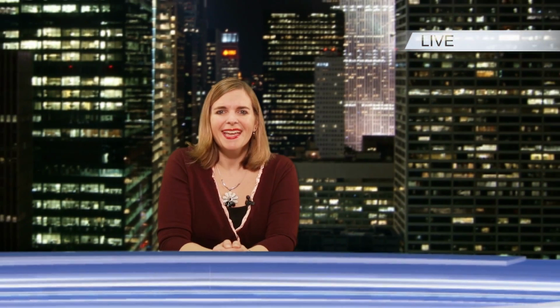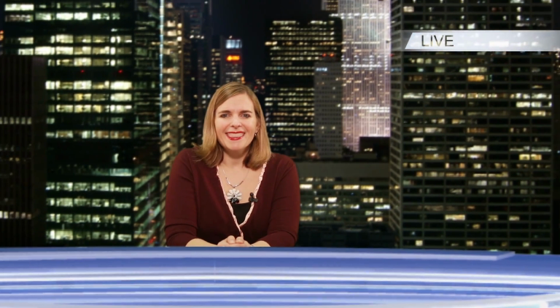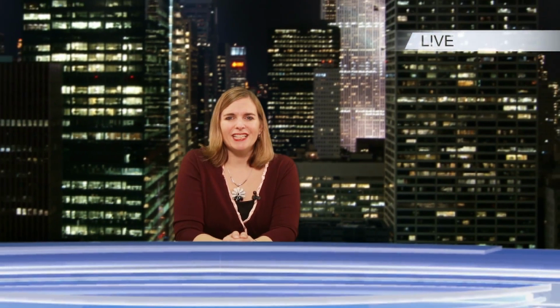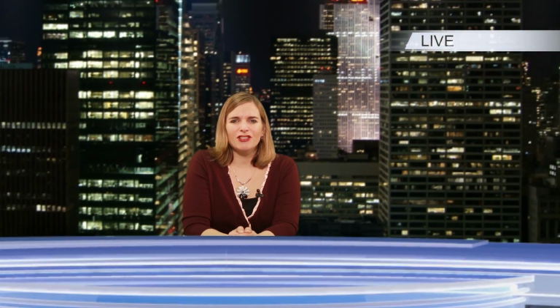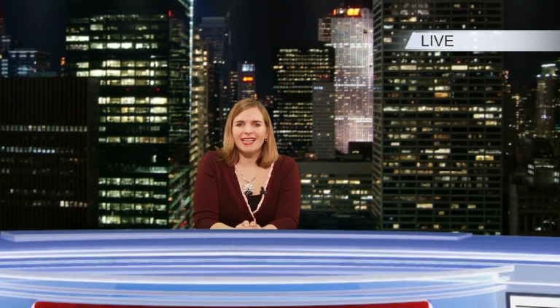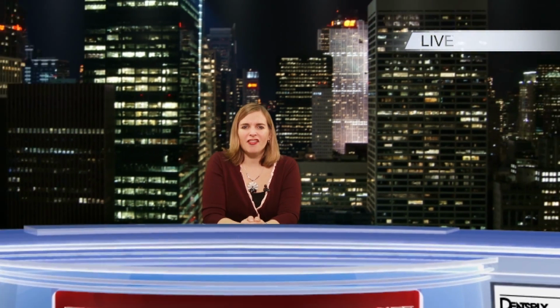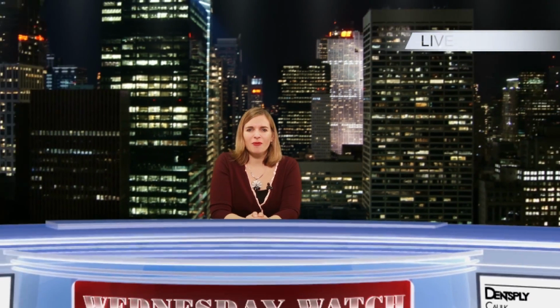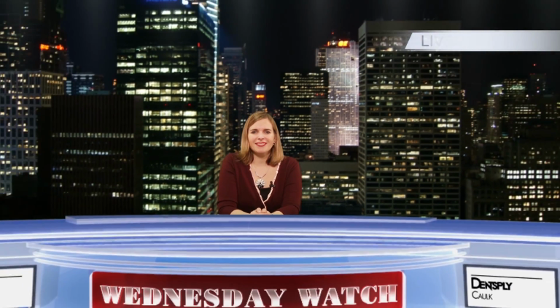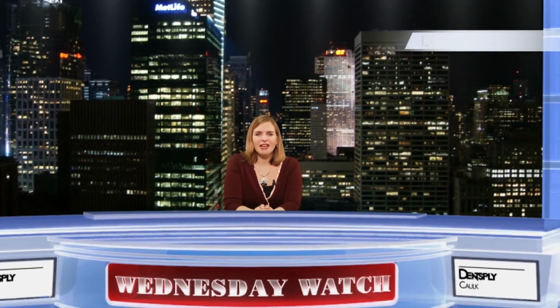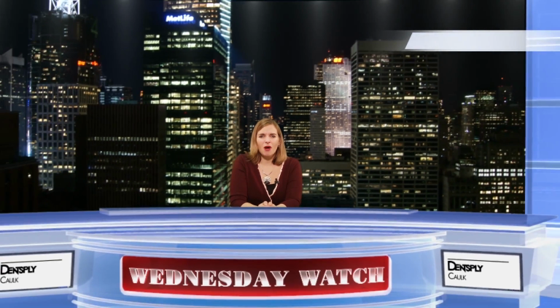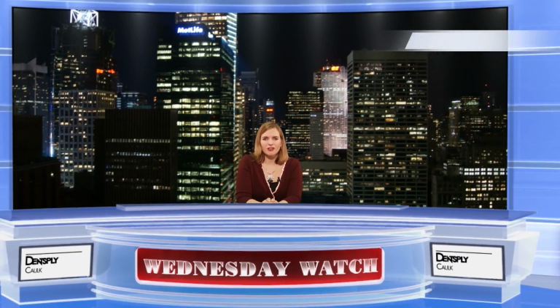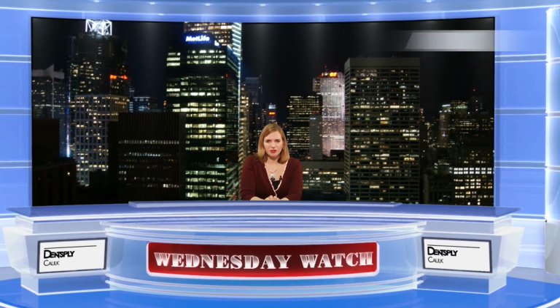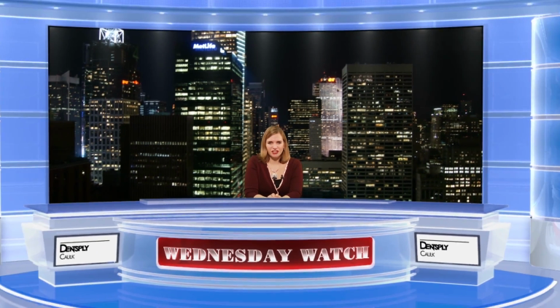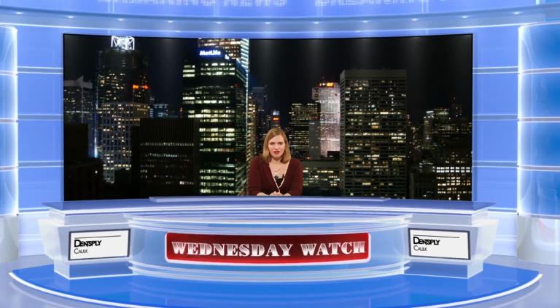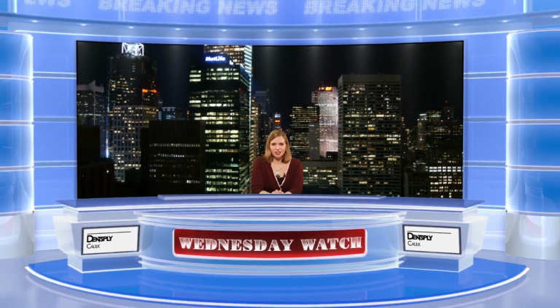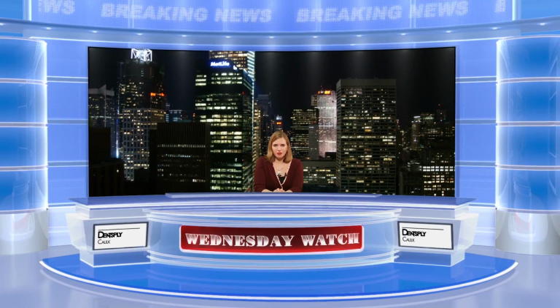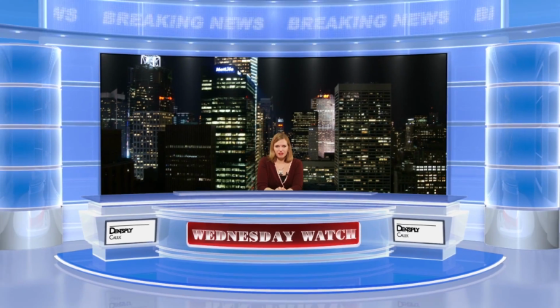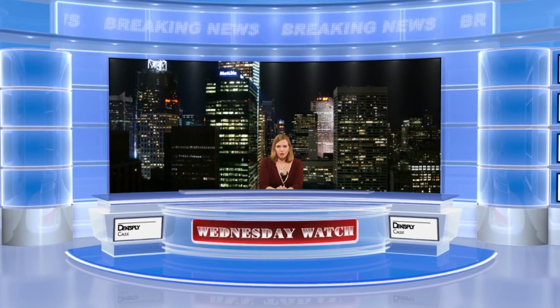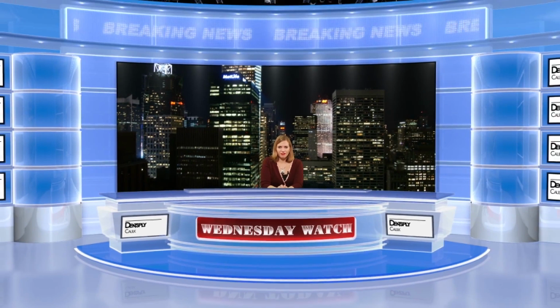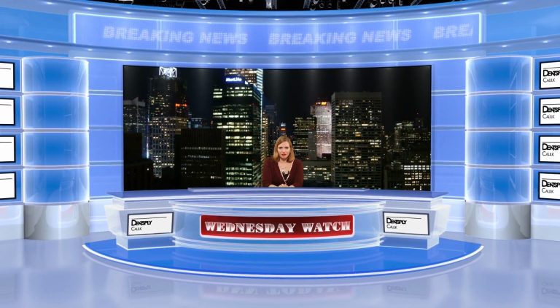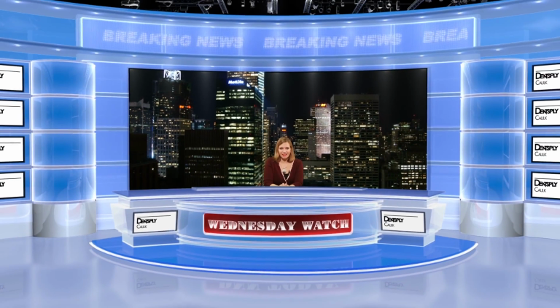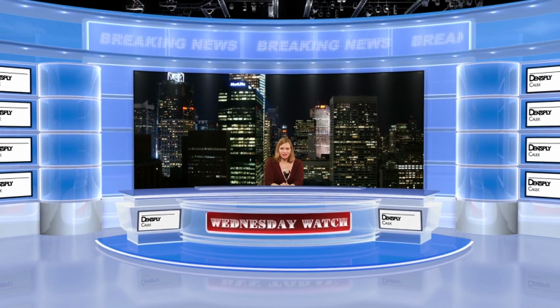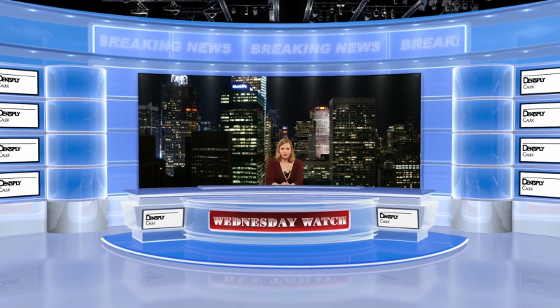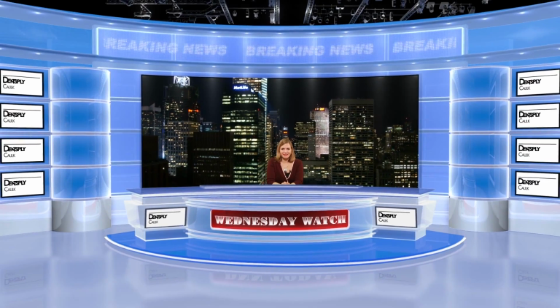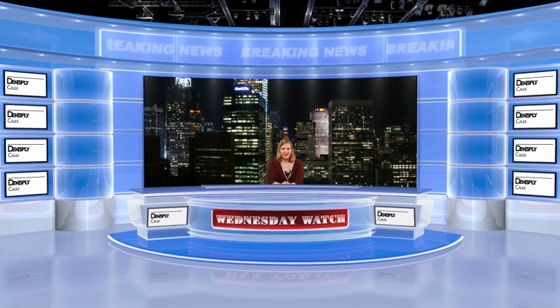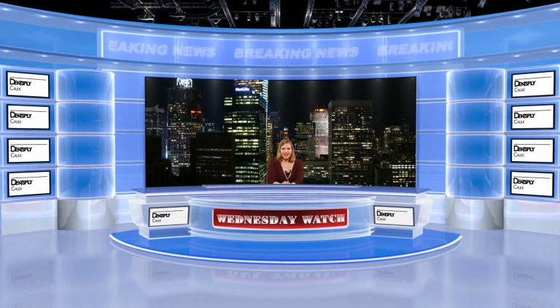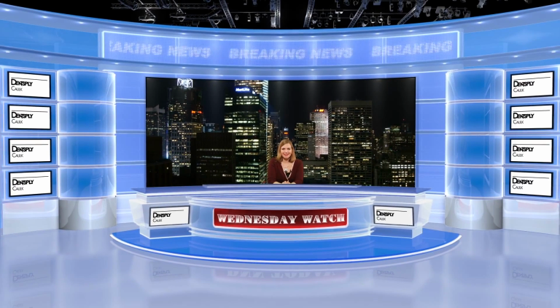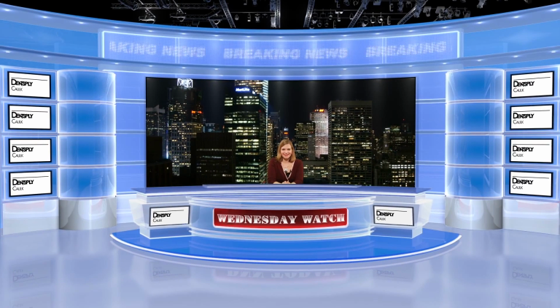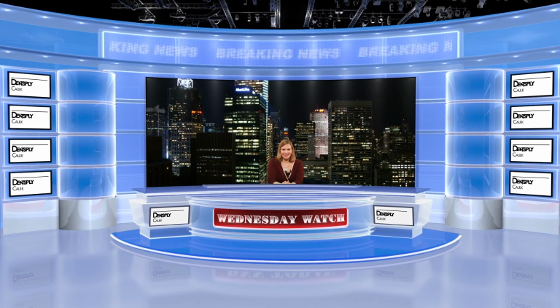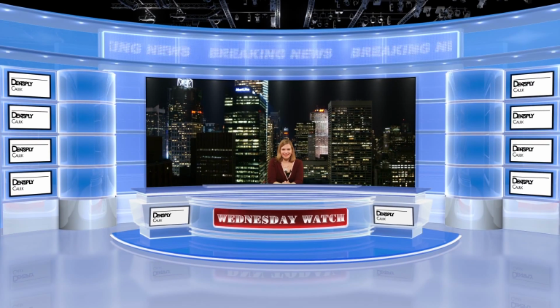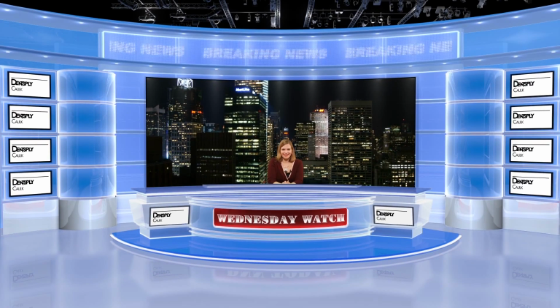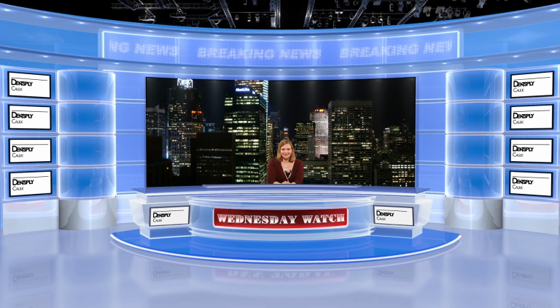Thanks for checking out the Wednesday Watch. We'll see you next week with more from Dentistry Today and DNN.